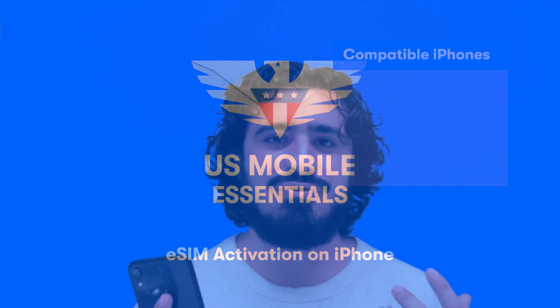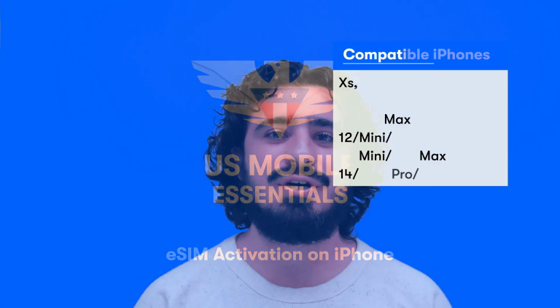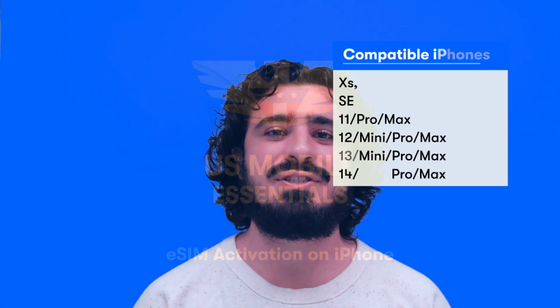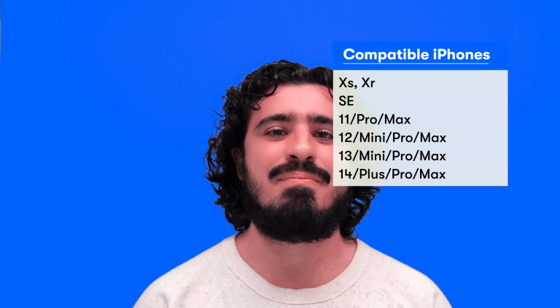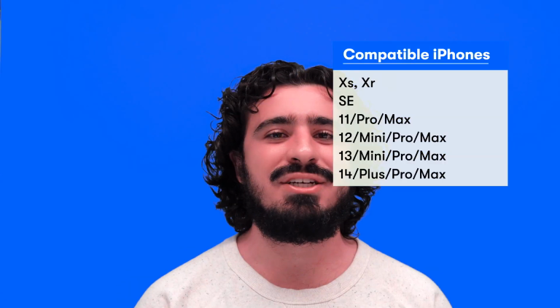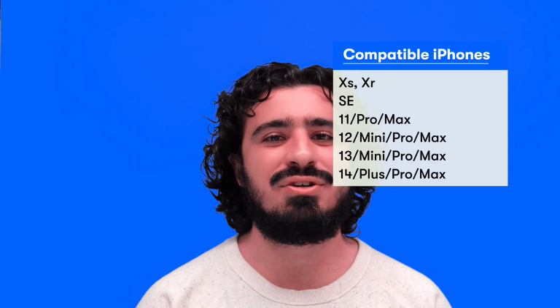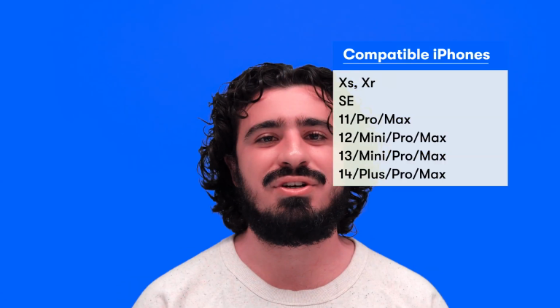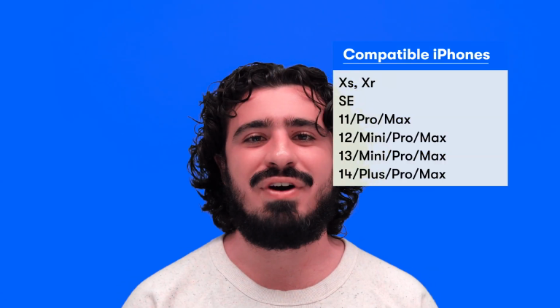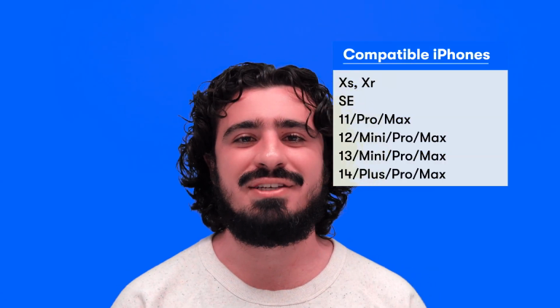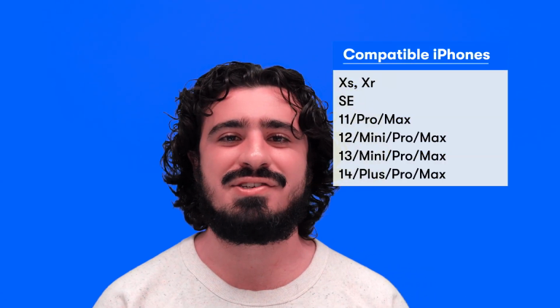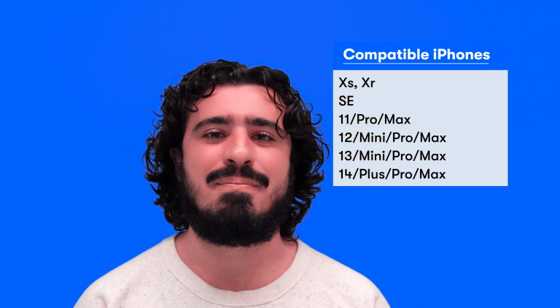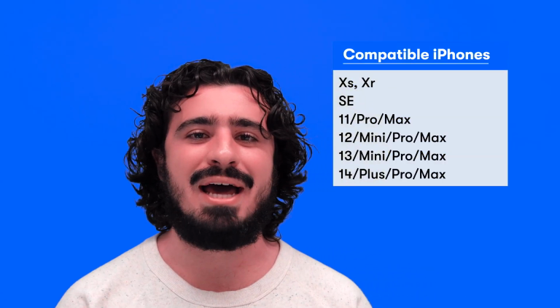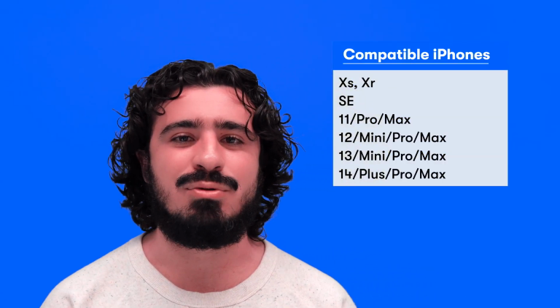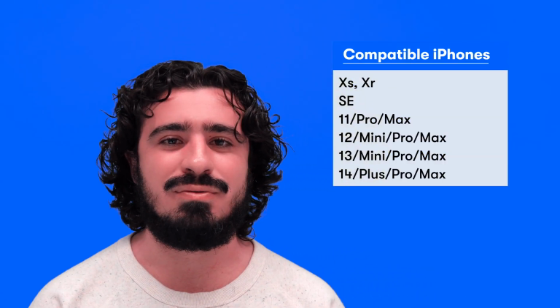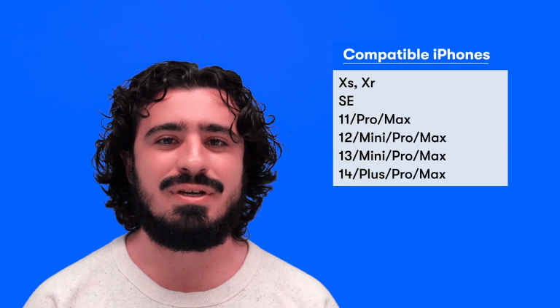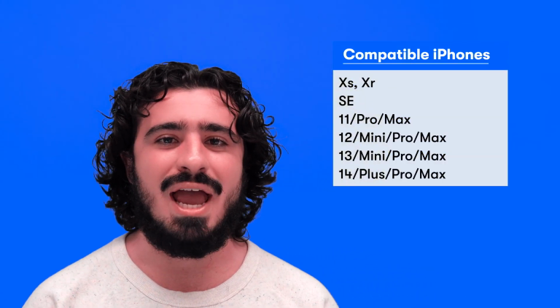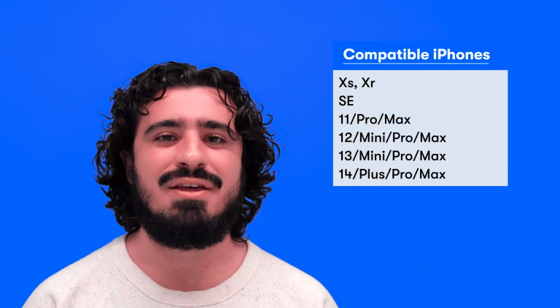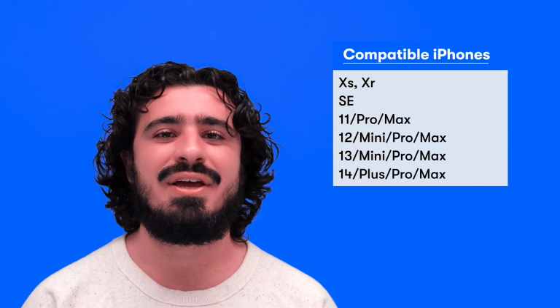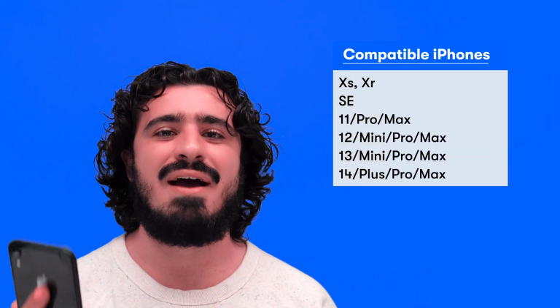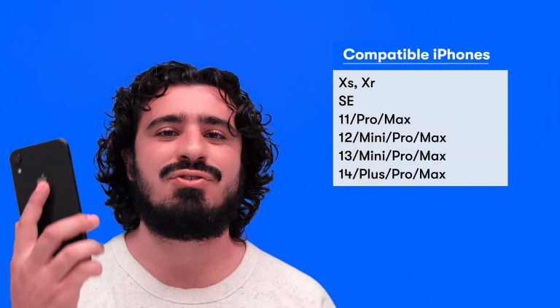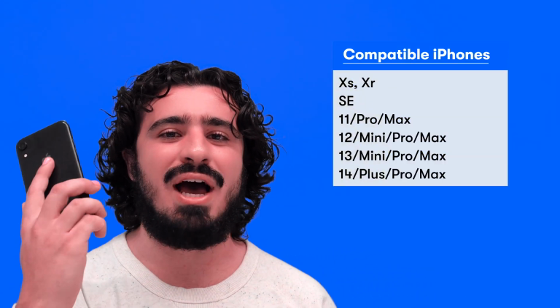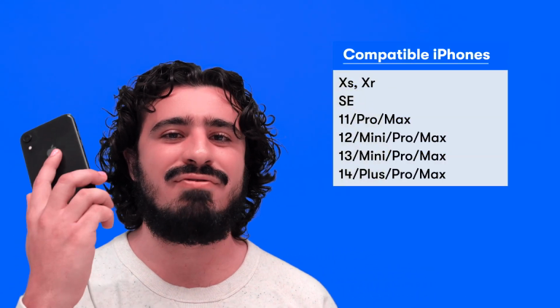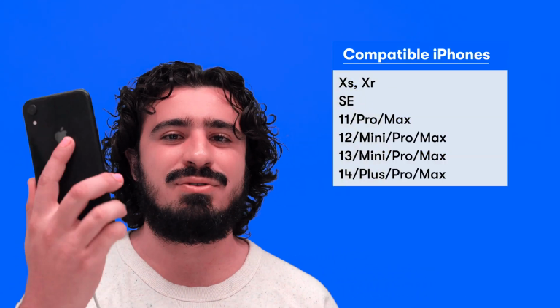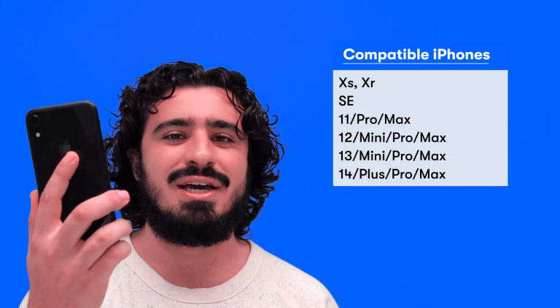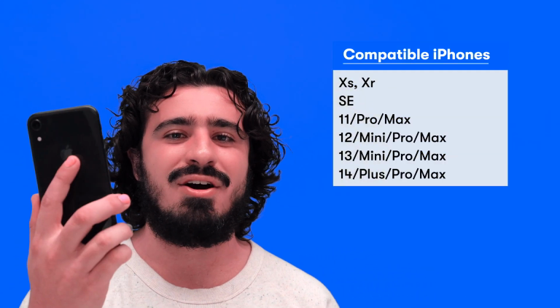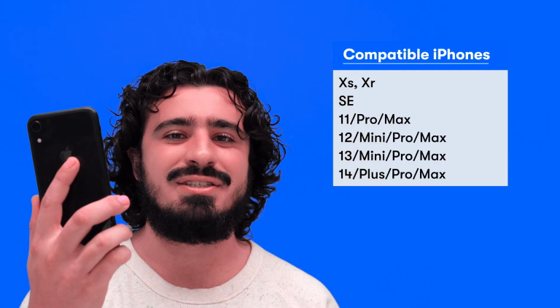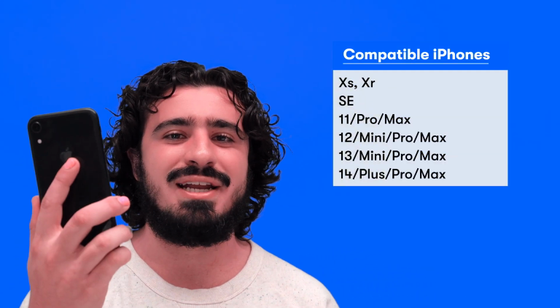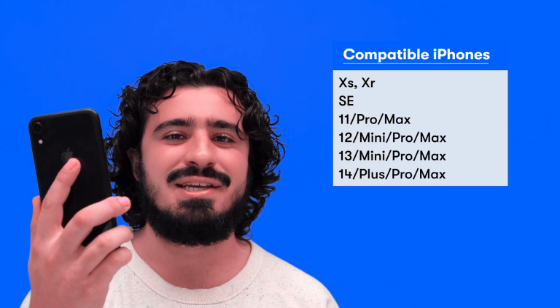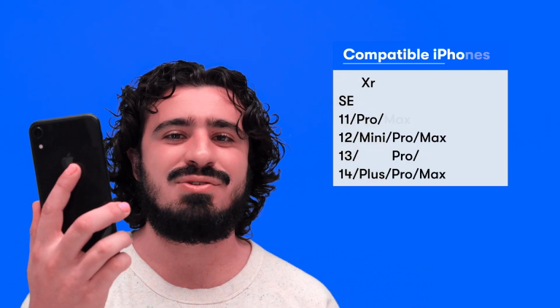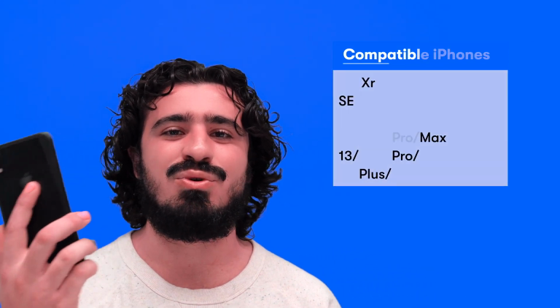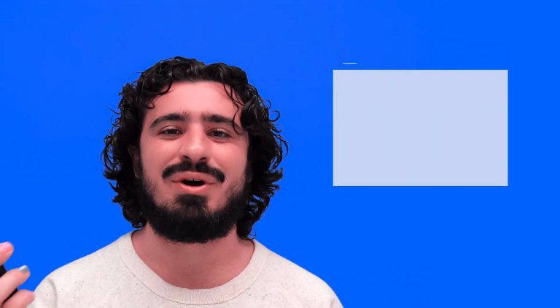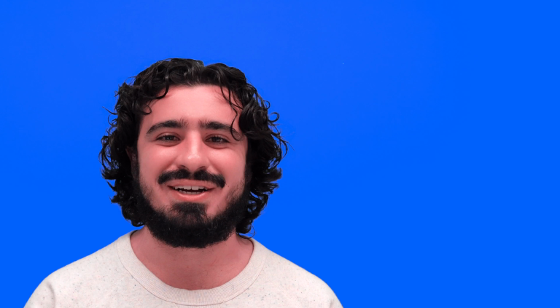First, make sure your device is compatible. Anything after an iPhone XR and XS will work.